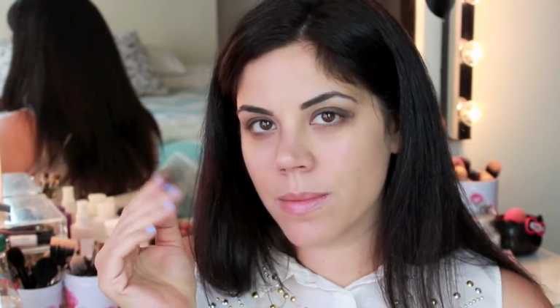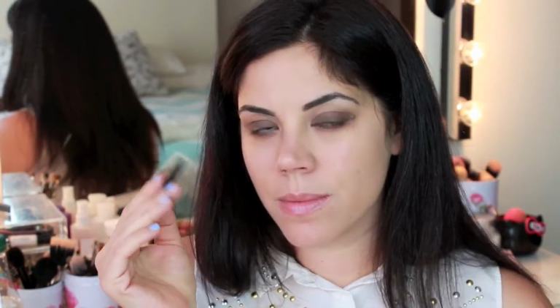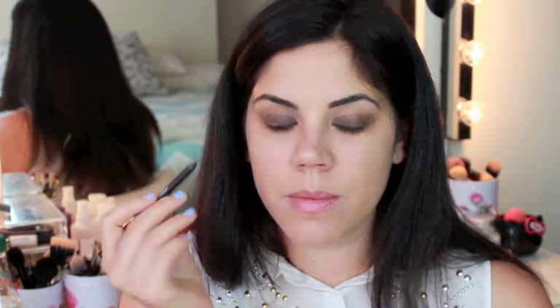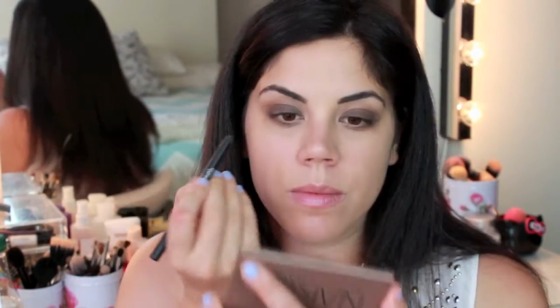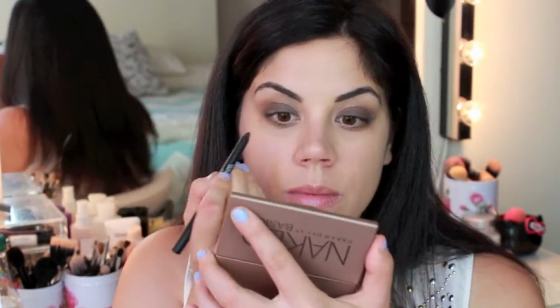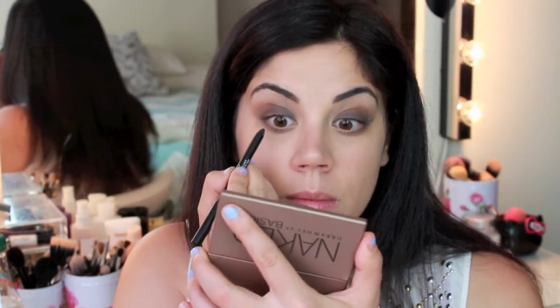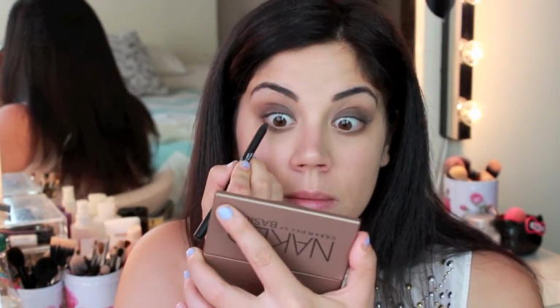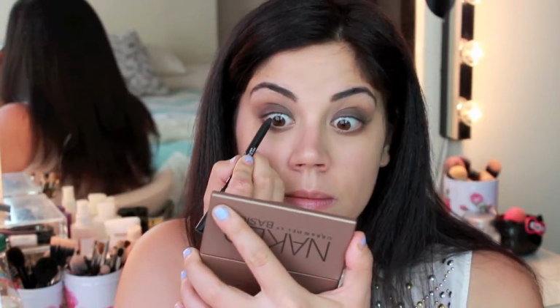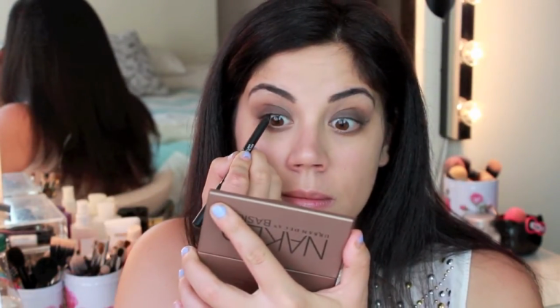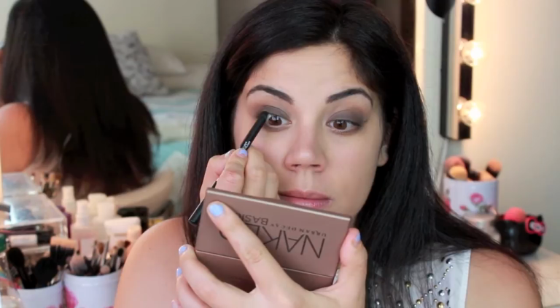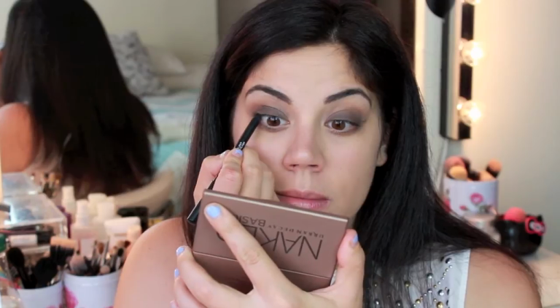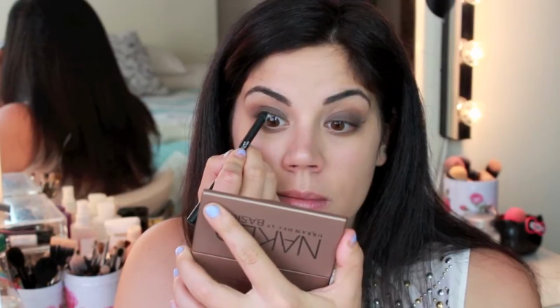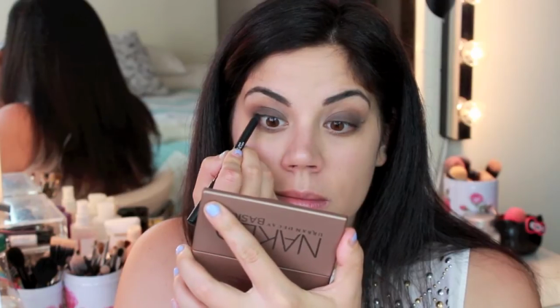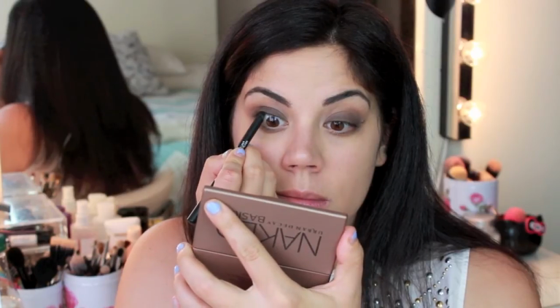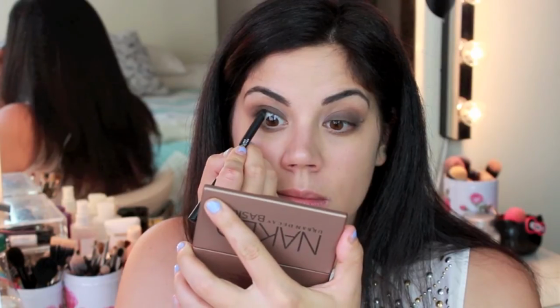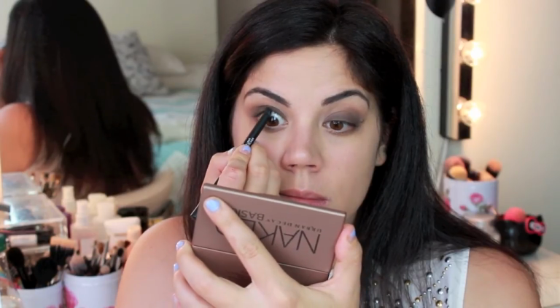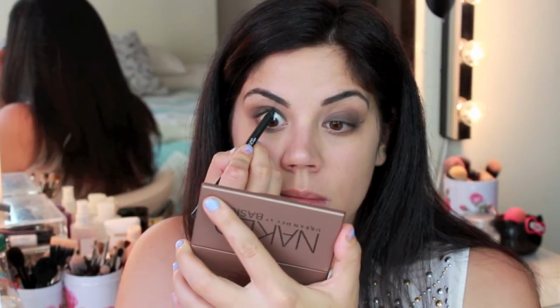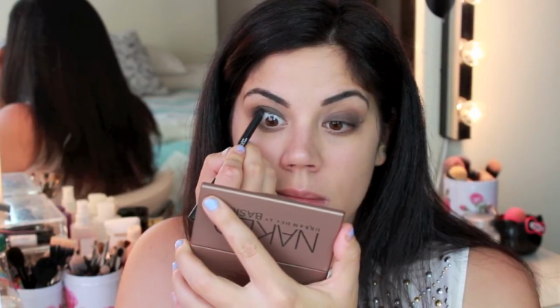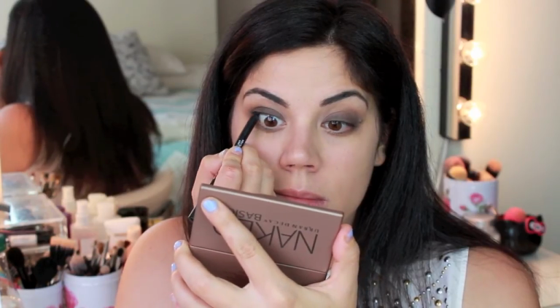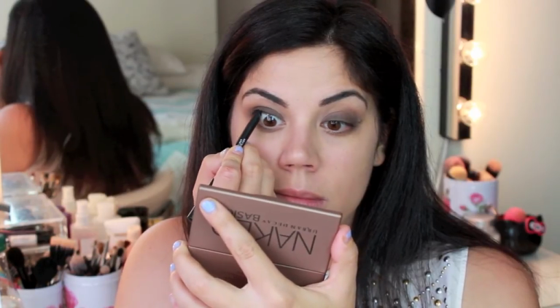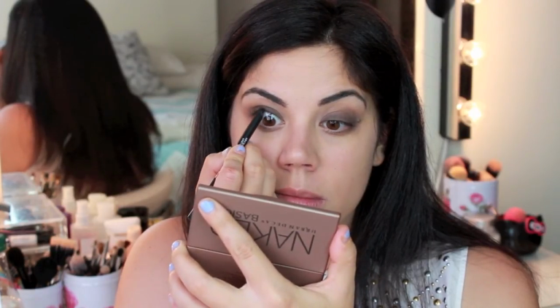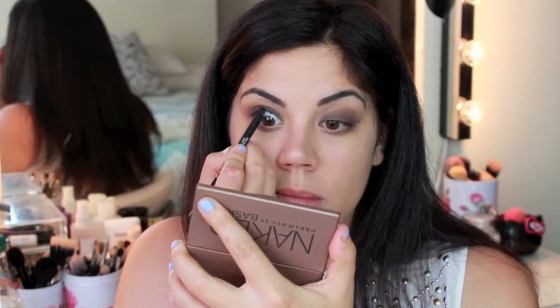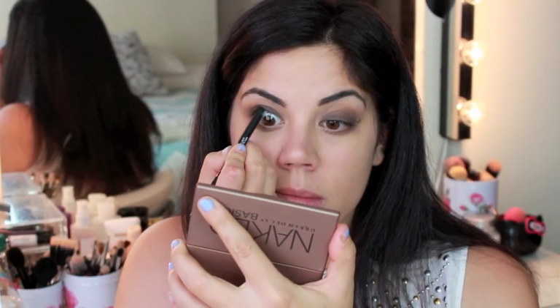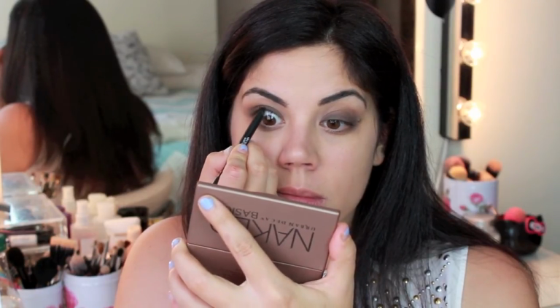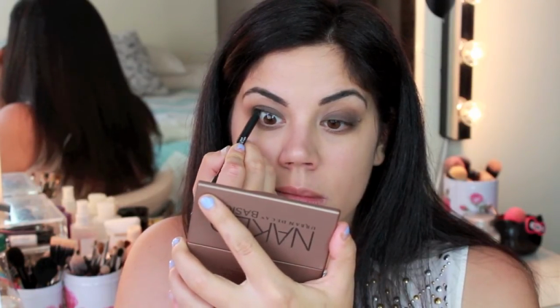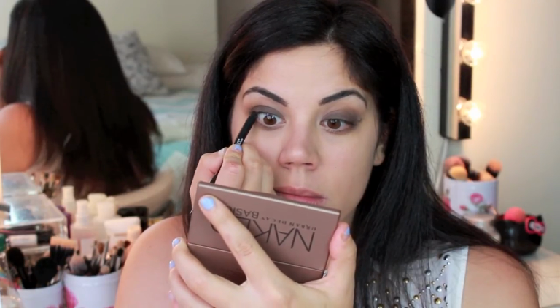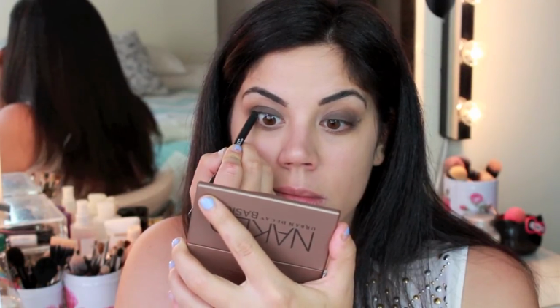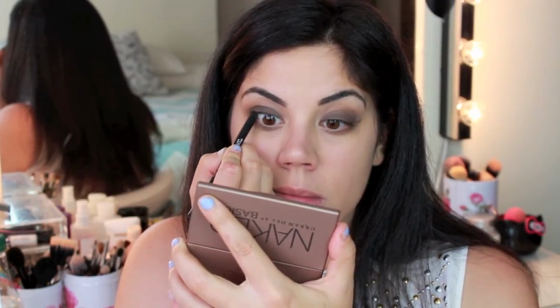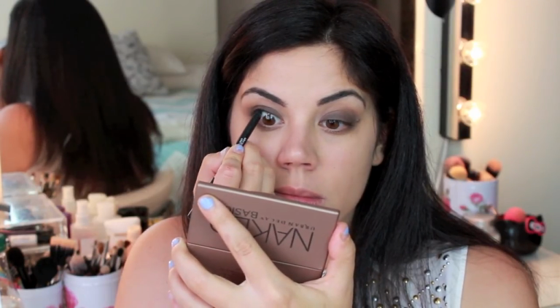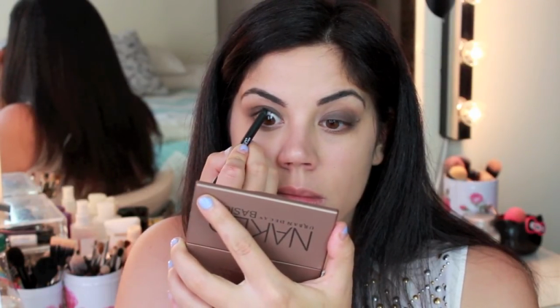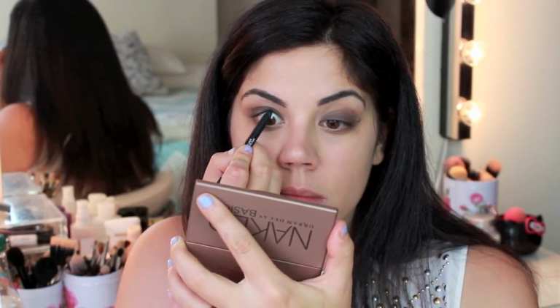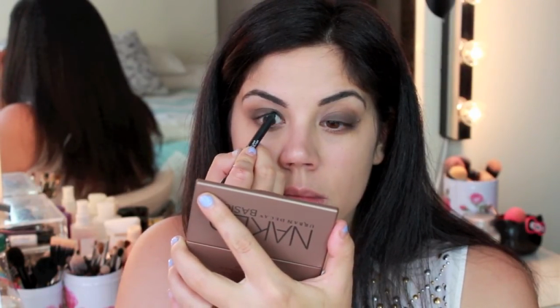Next, go ahead and tight line your upper lash line just so that your lashes are nice and full and dark at the base.